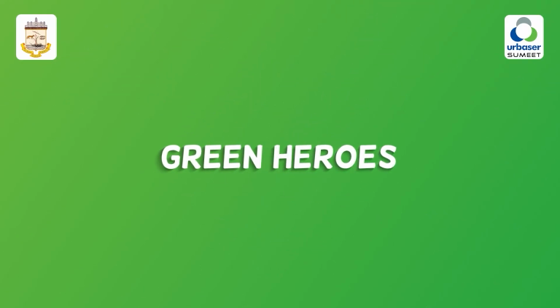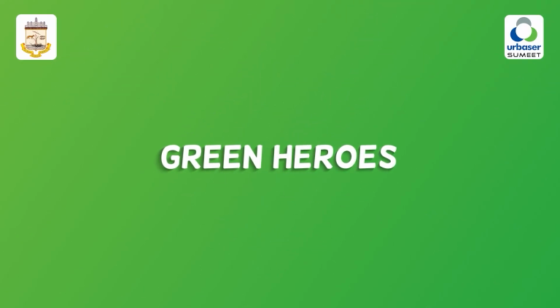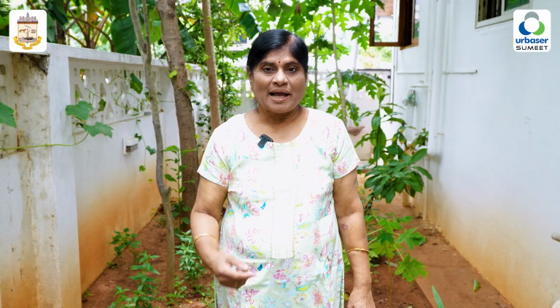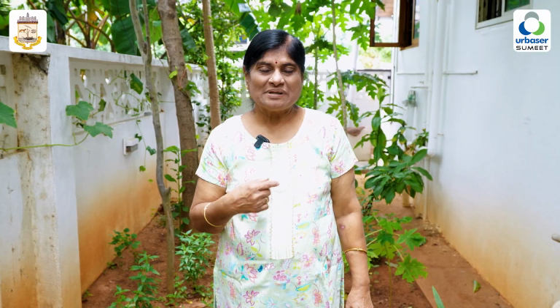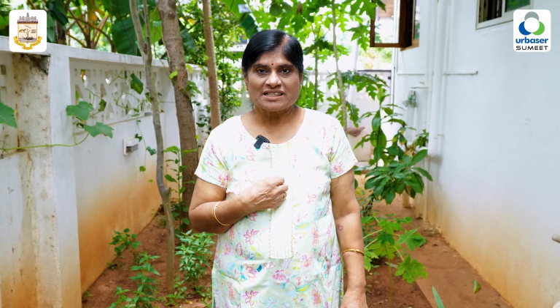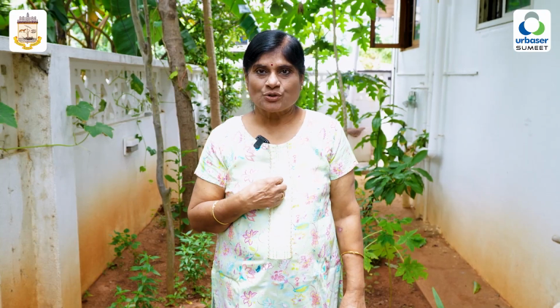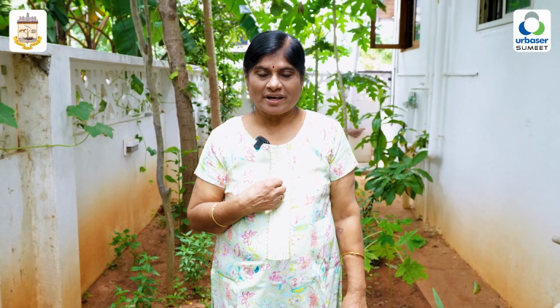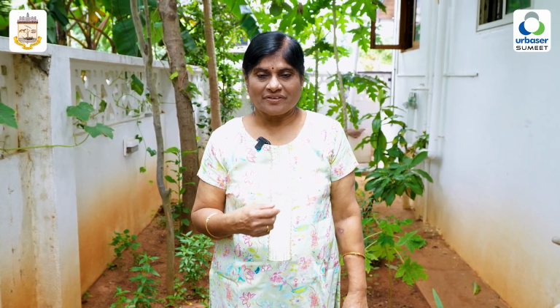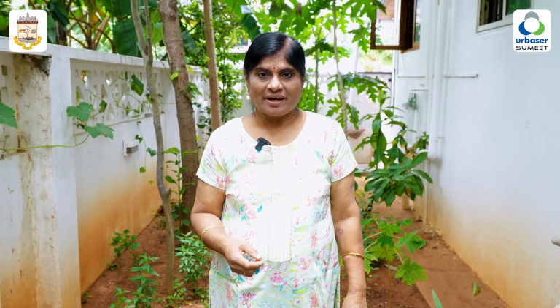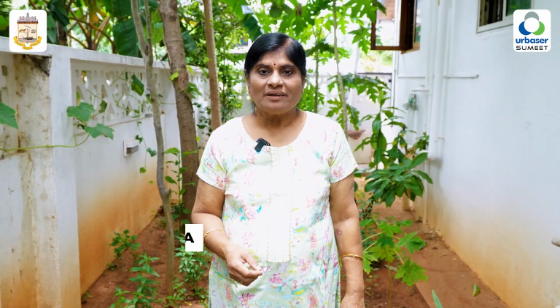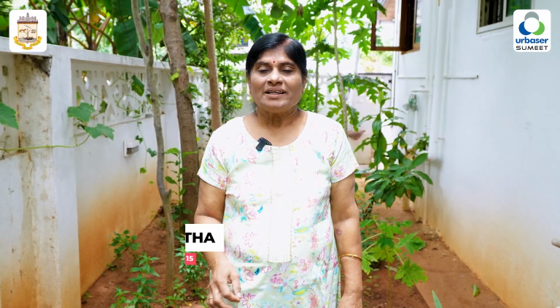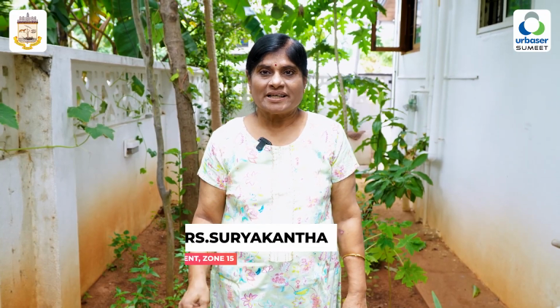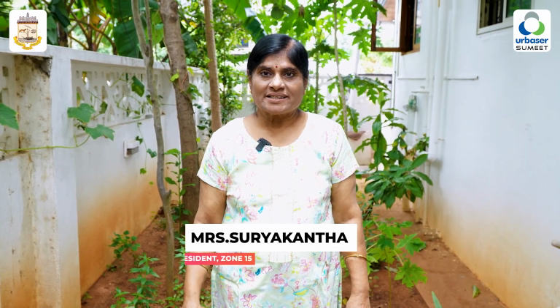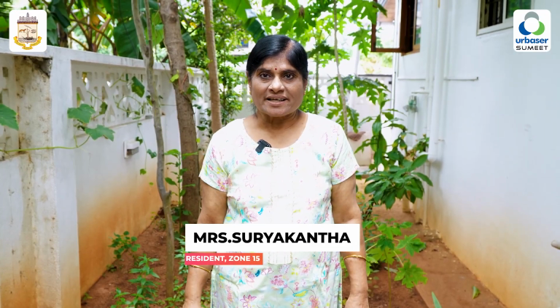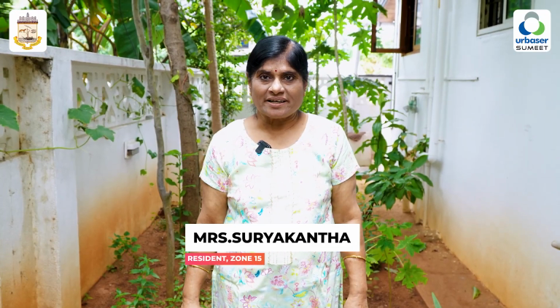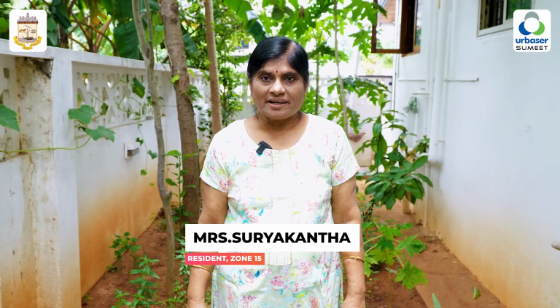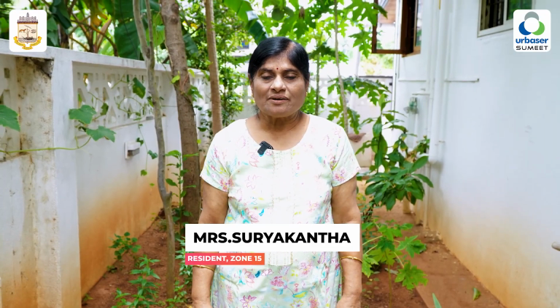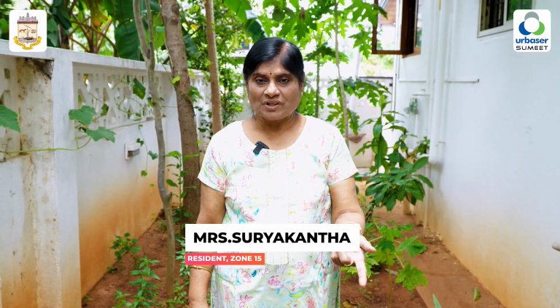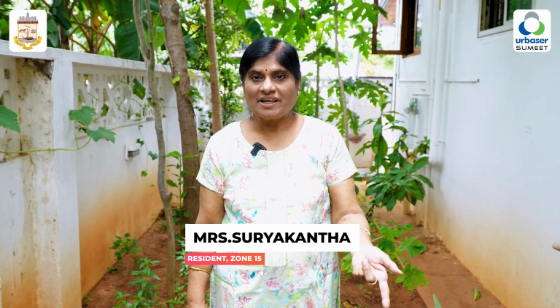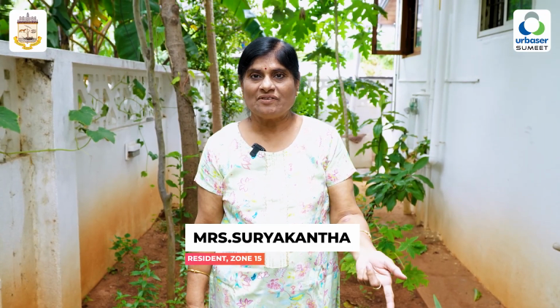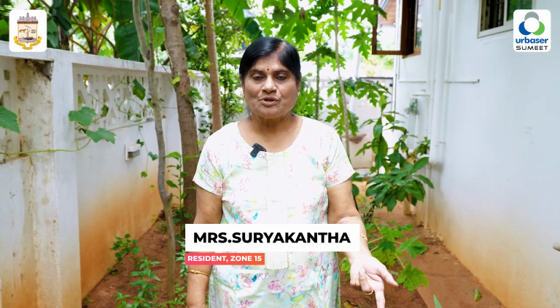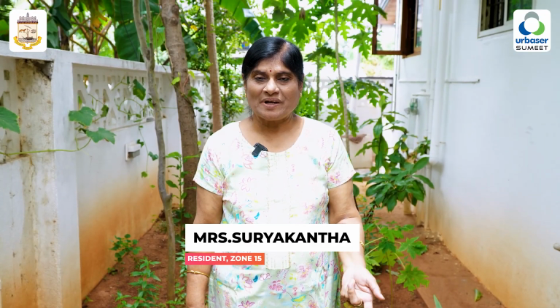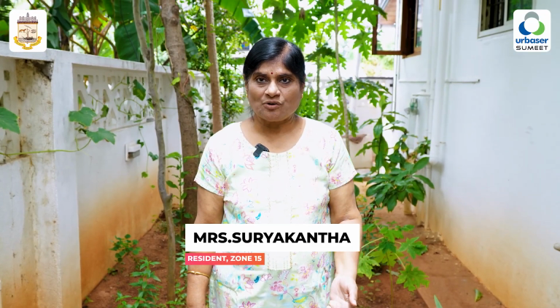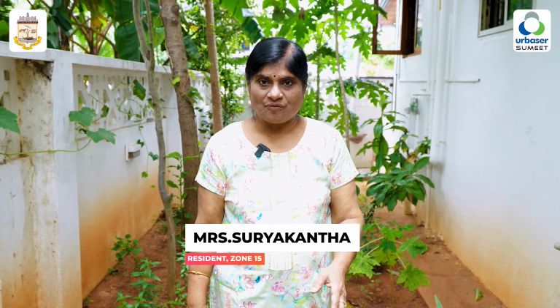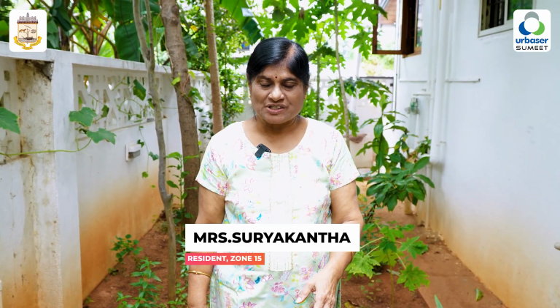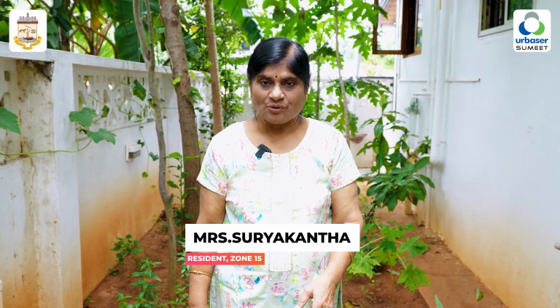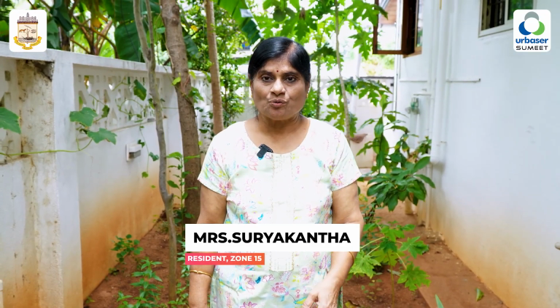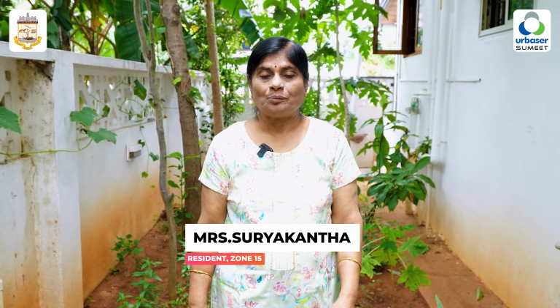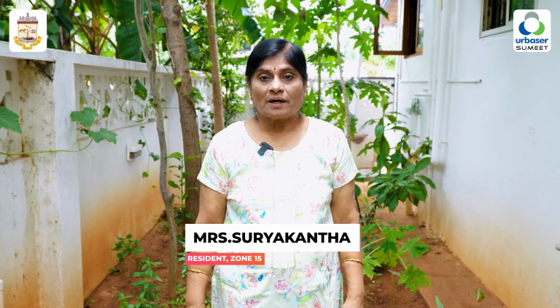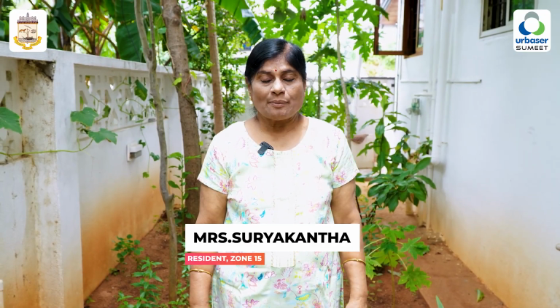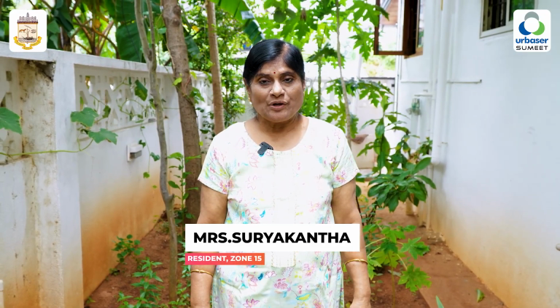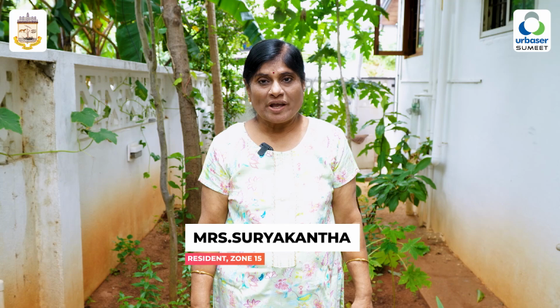I am Mrs. Suryakanta, General Secretary, Uthandi VGP Layout Phase 1 RWA.